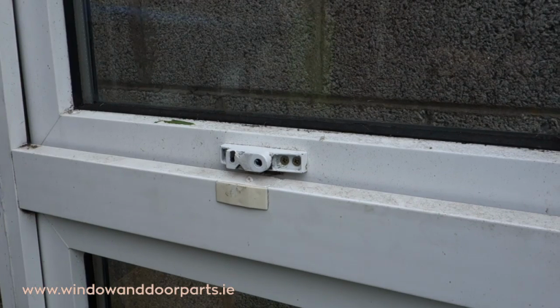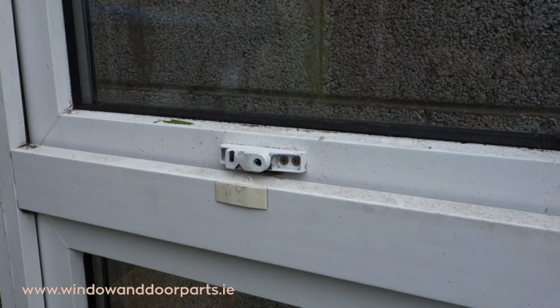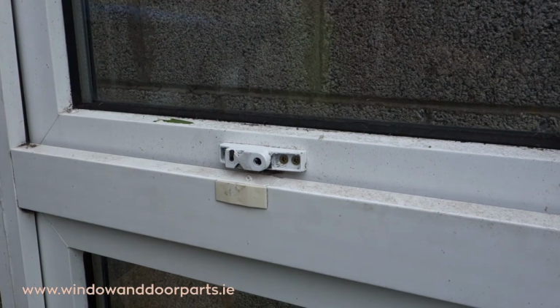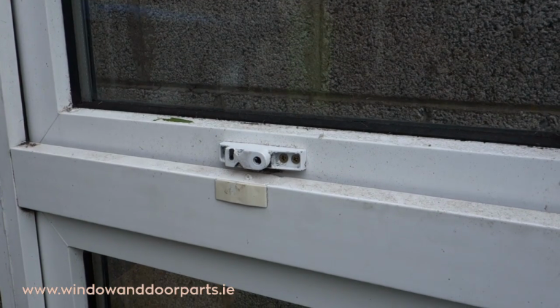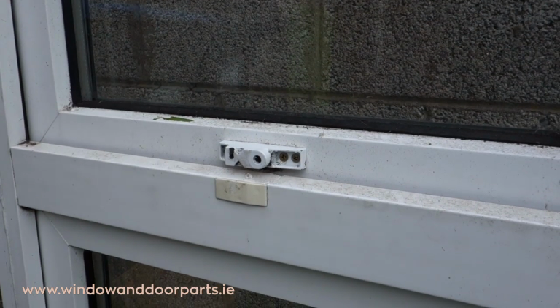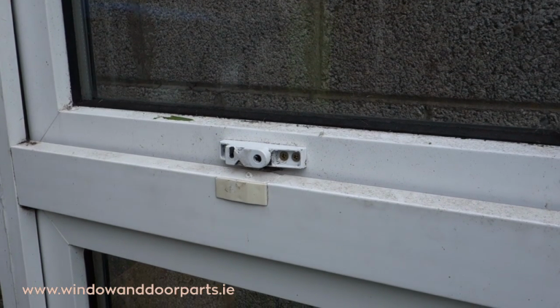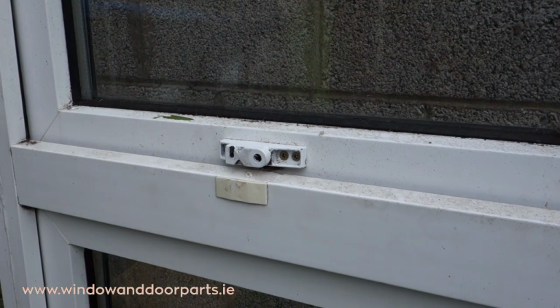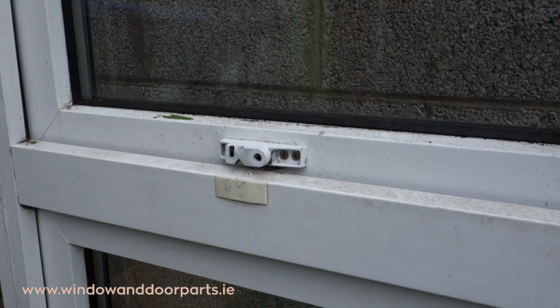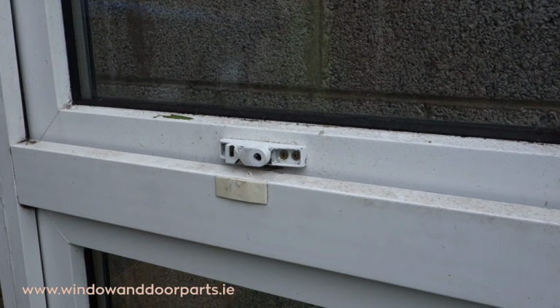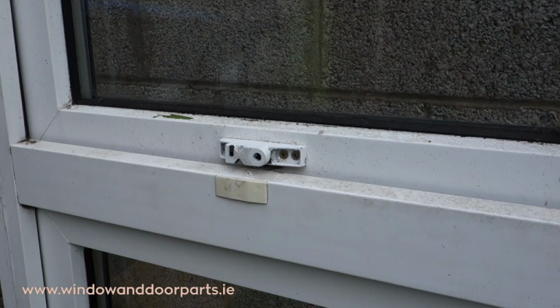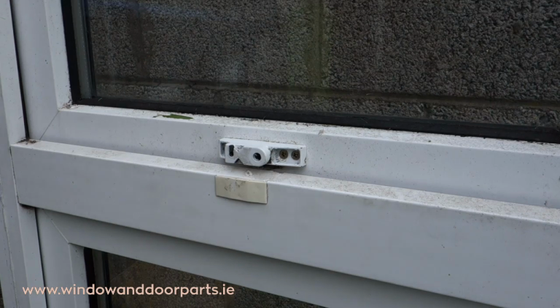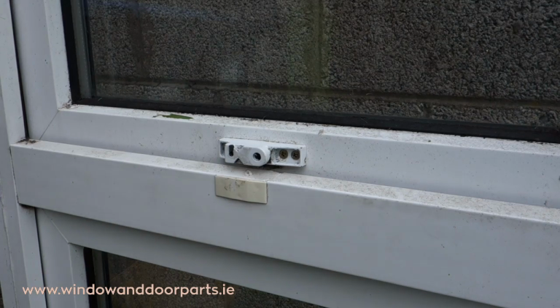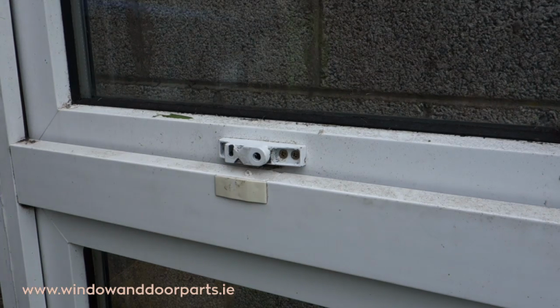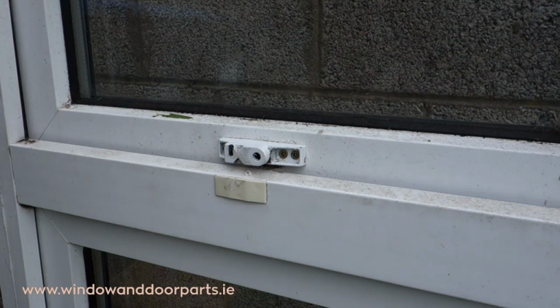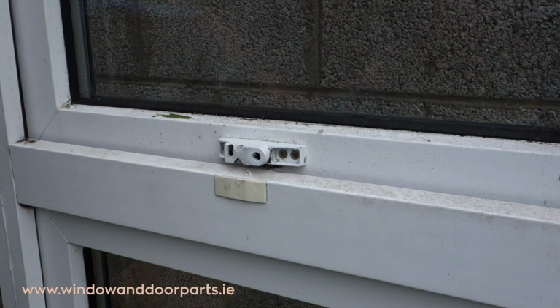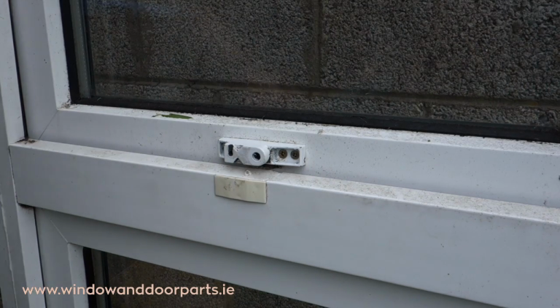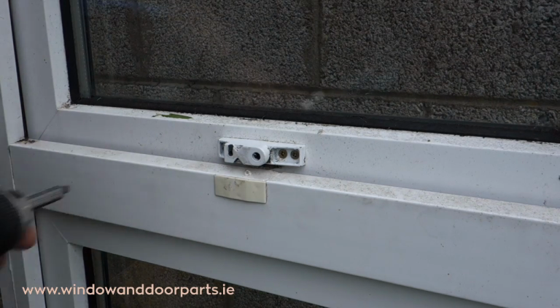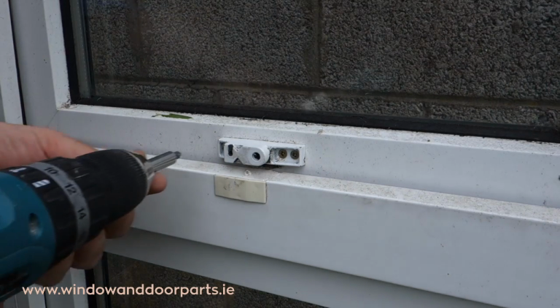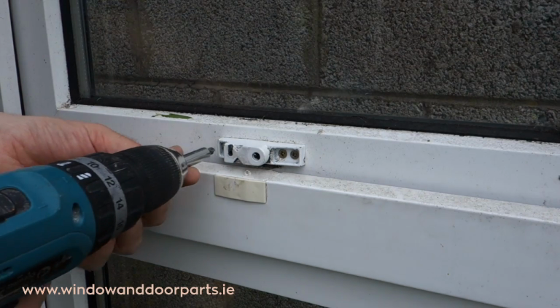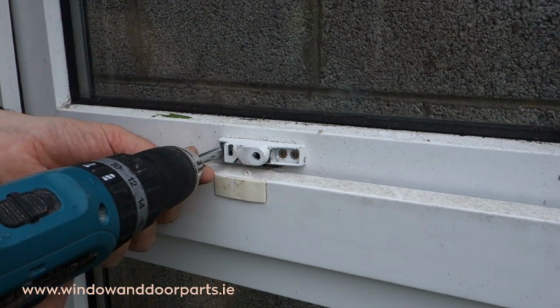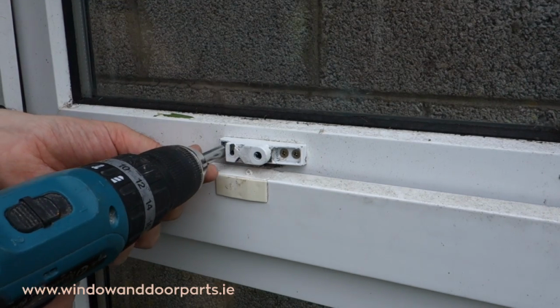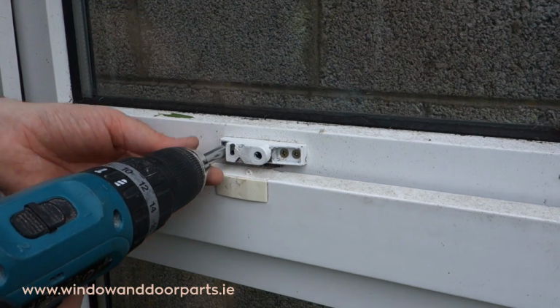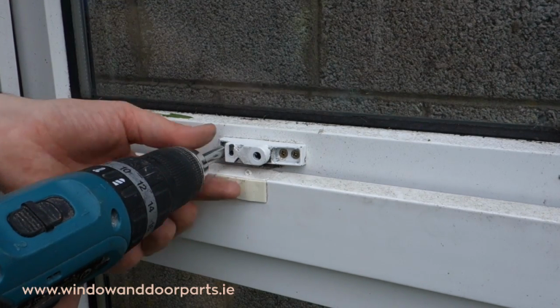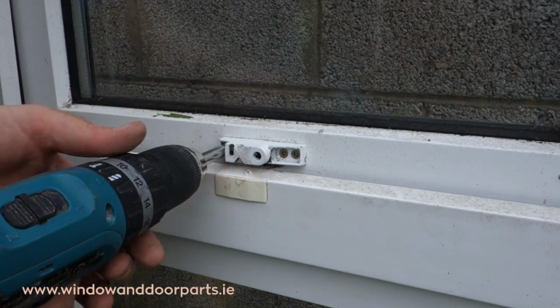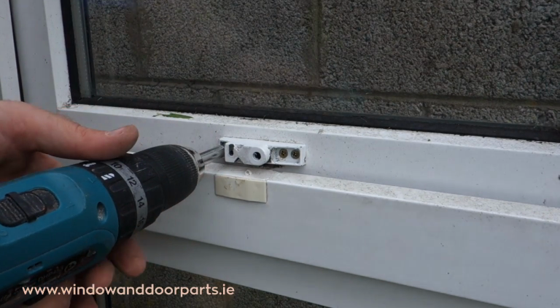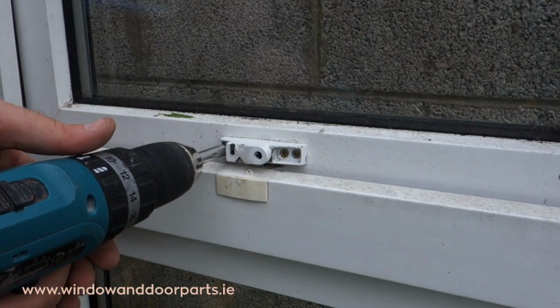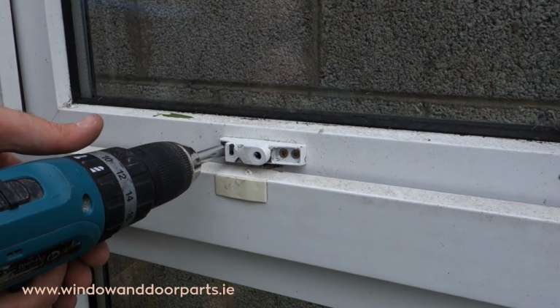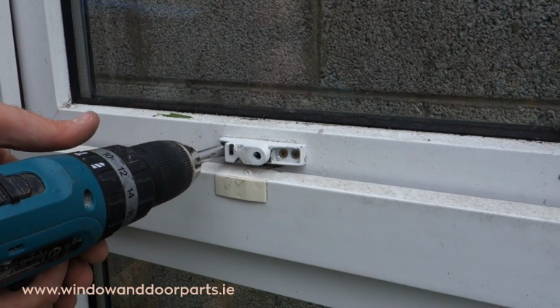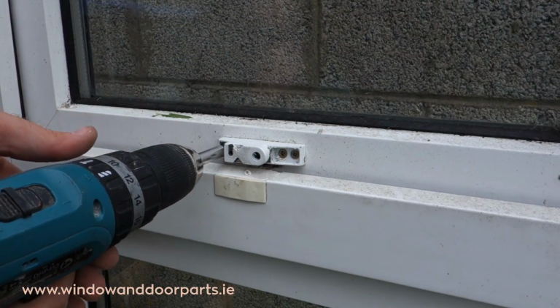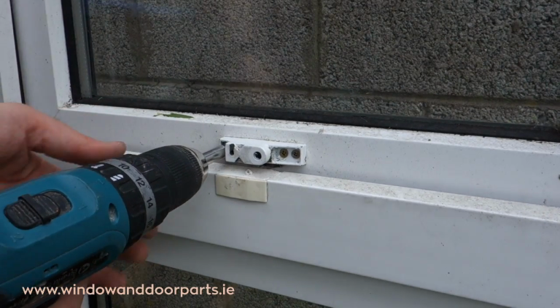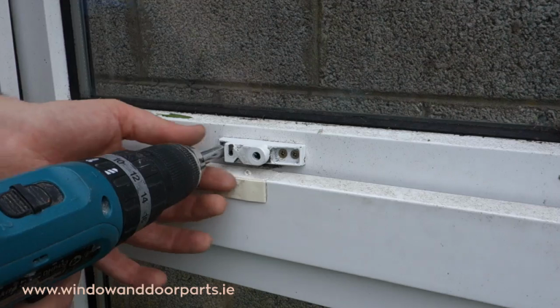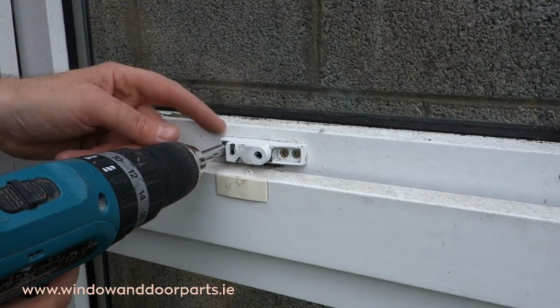So we can see here there isn't much left of the old cockspur window handle. Start off by removing the screws holding the old handle.